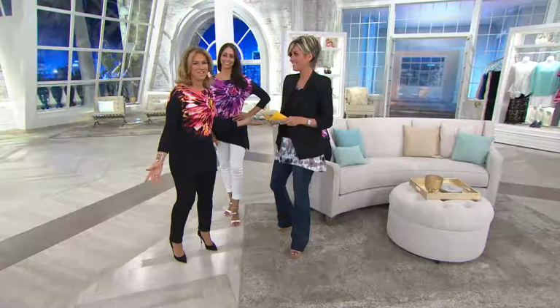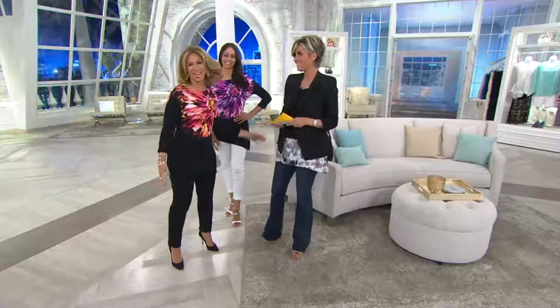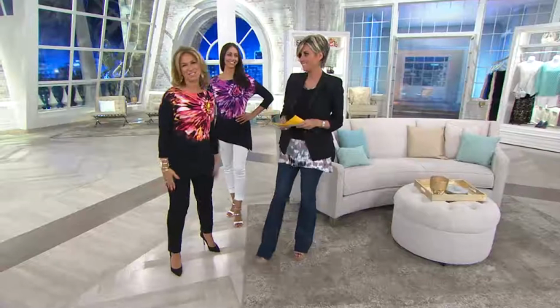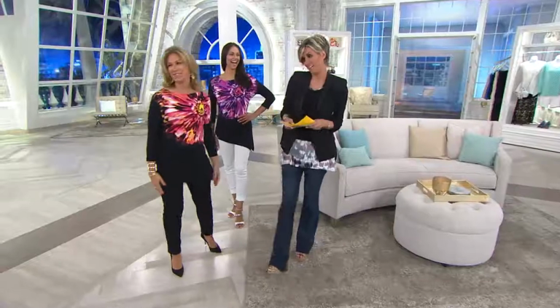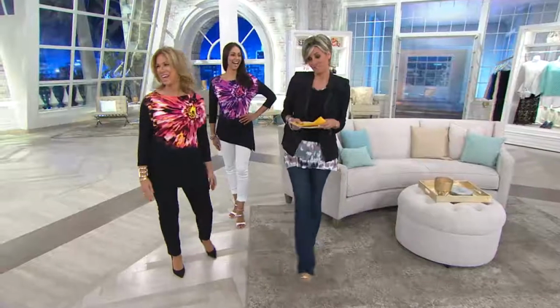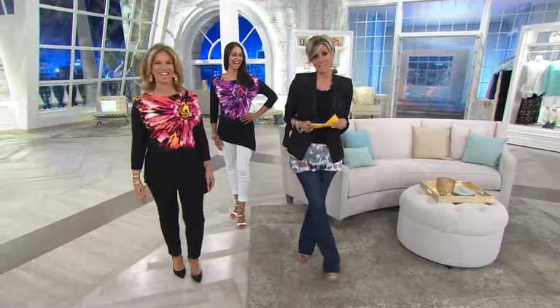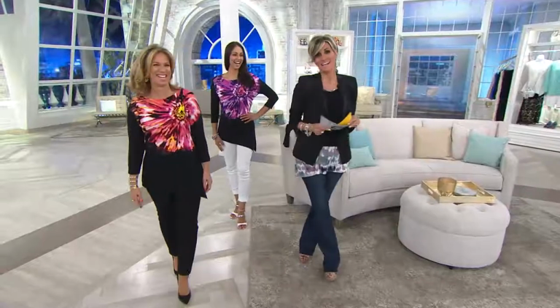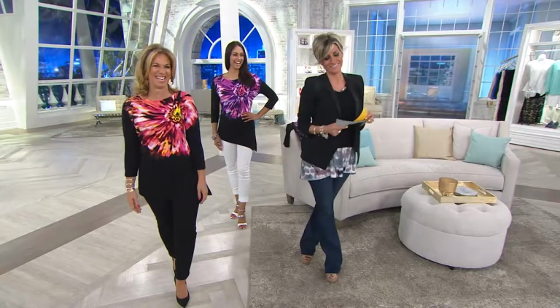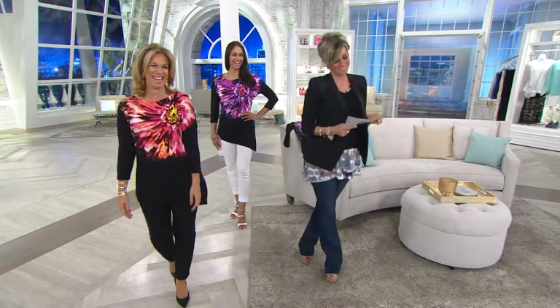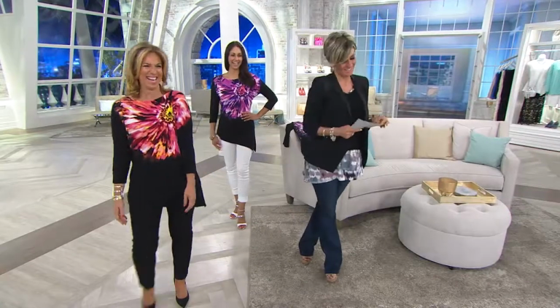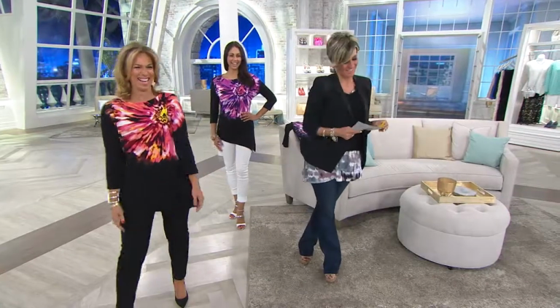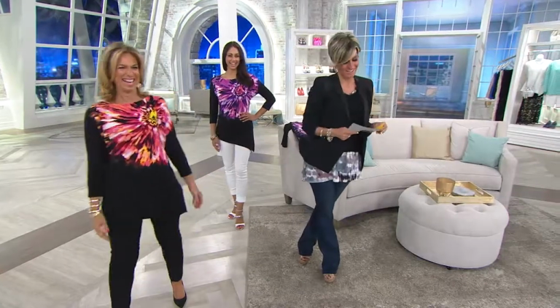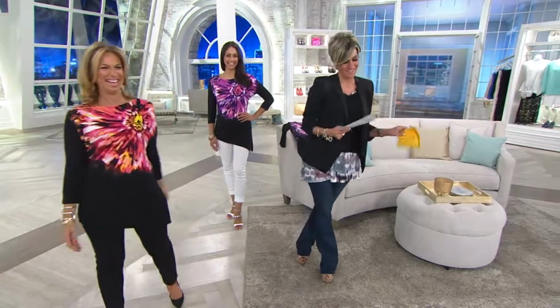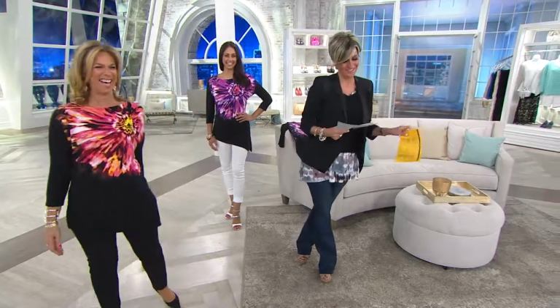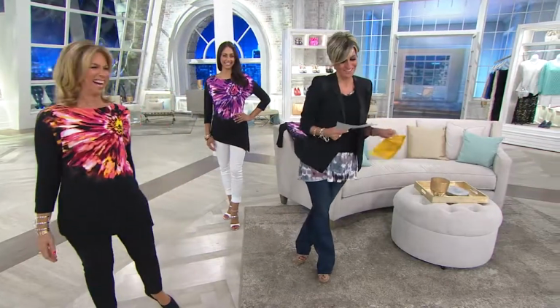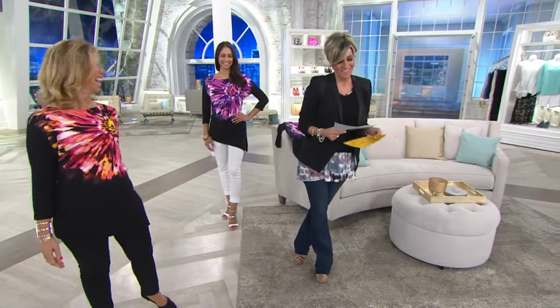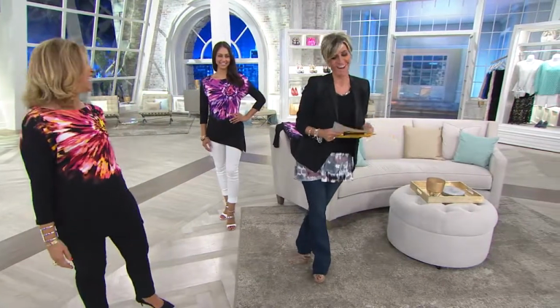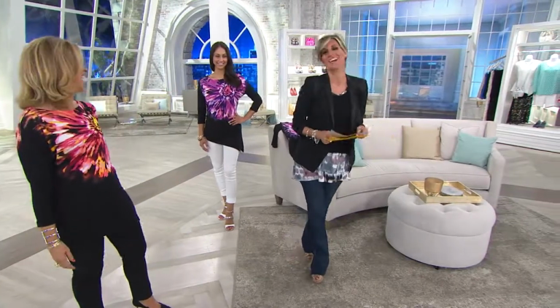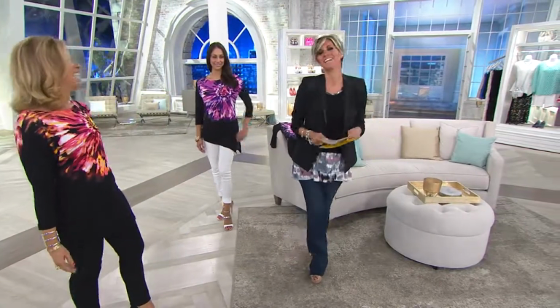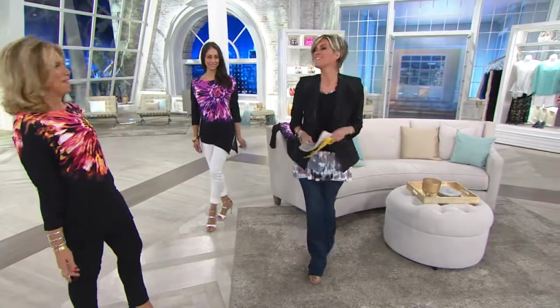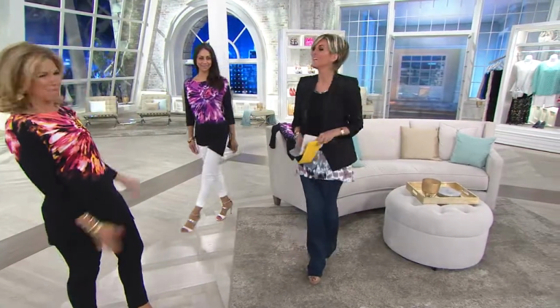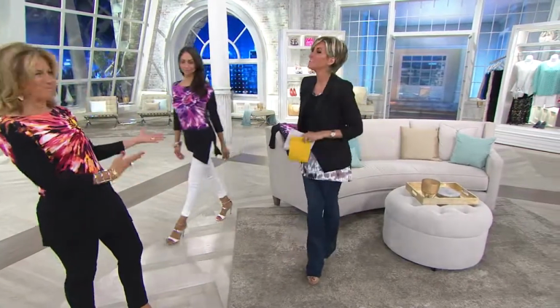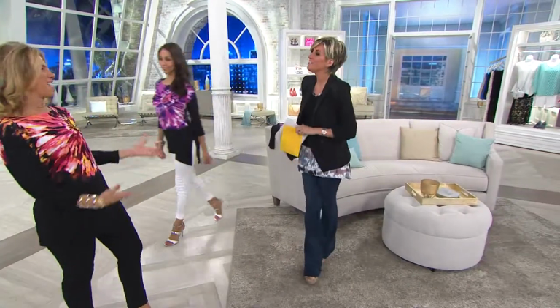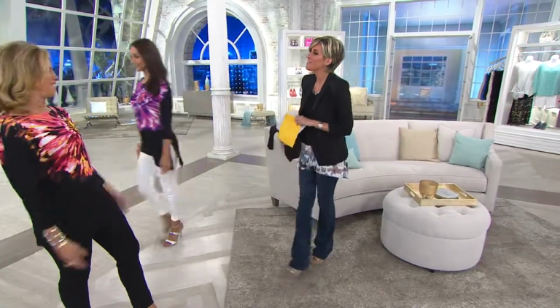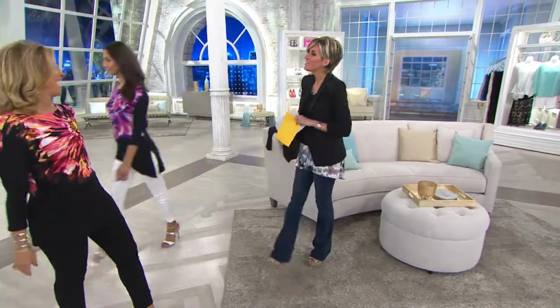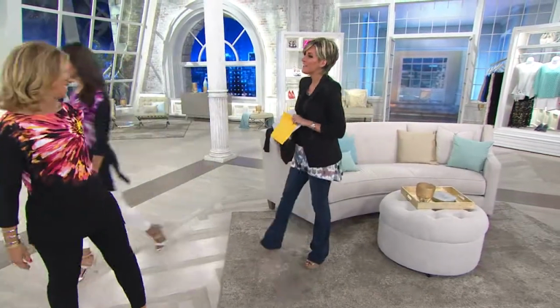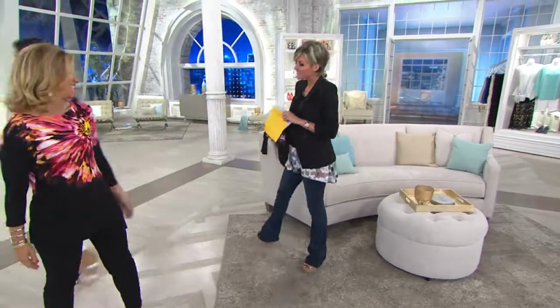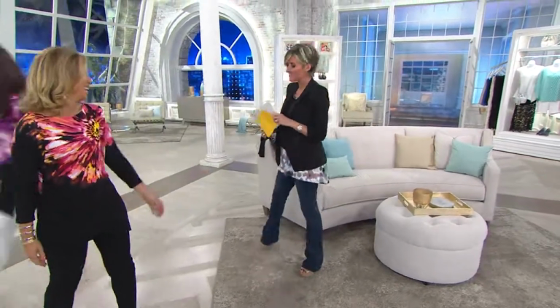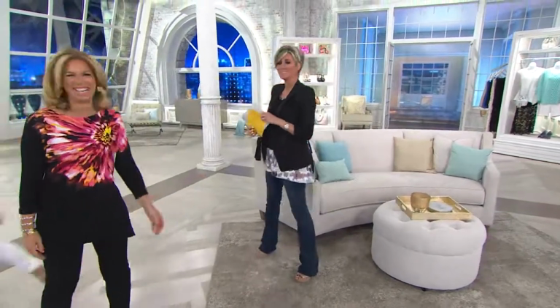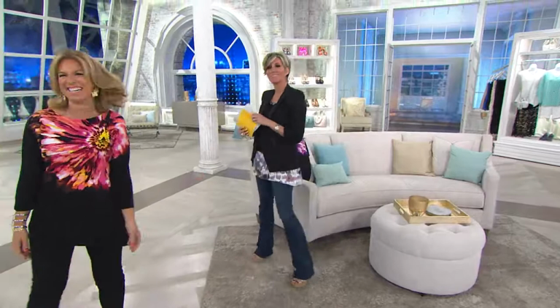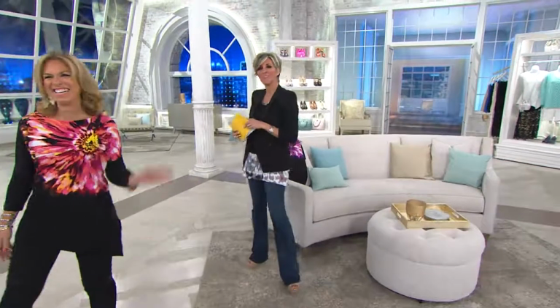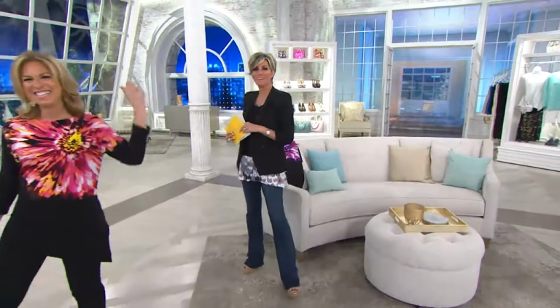That puts me on vacation. Thank you, Ms. Susan Graver.